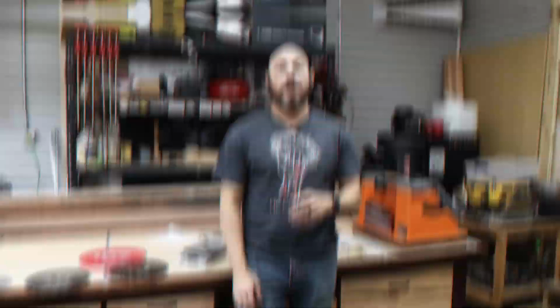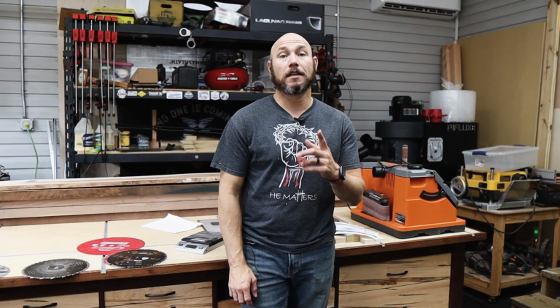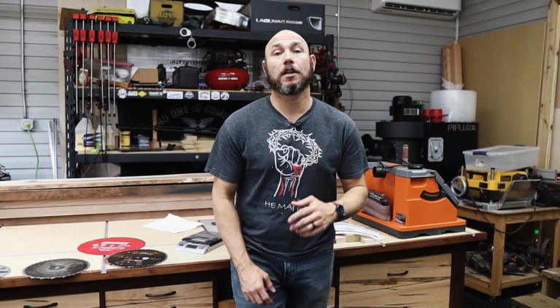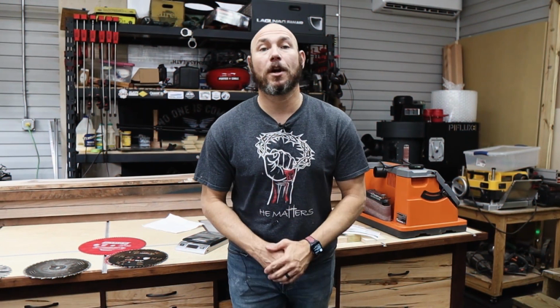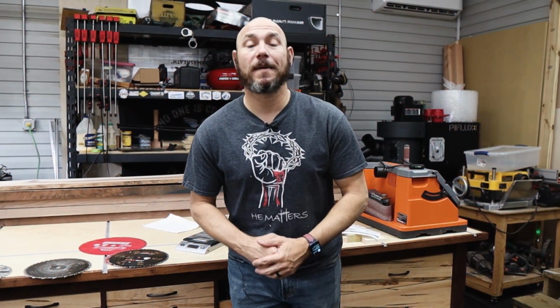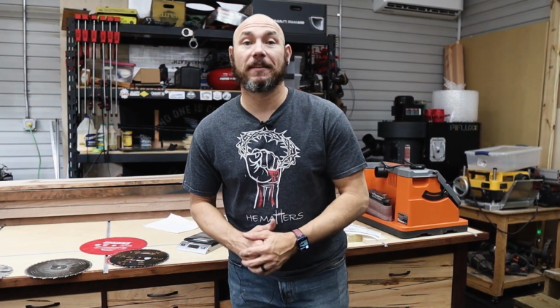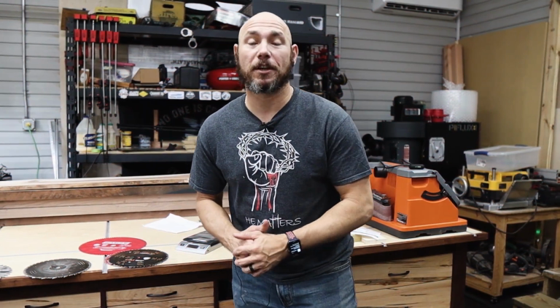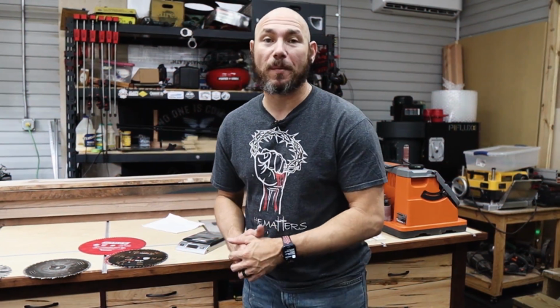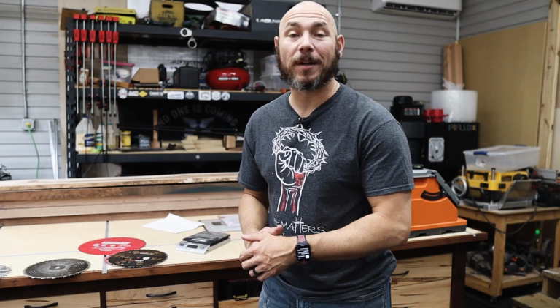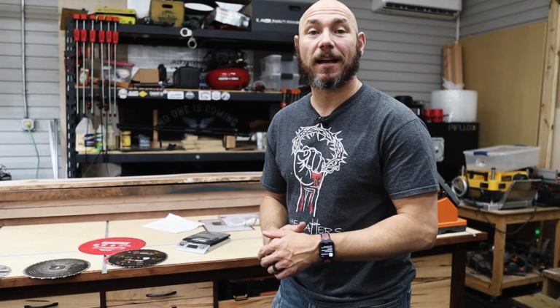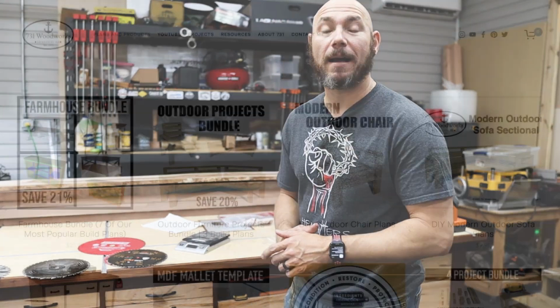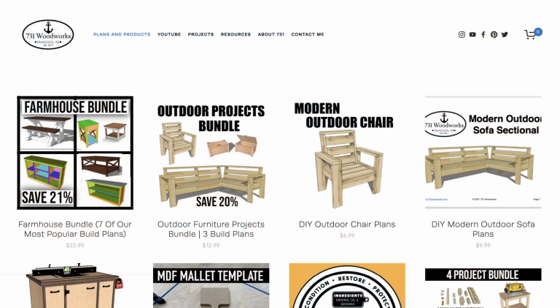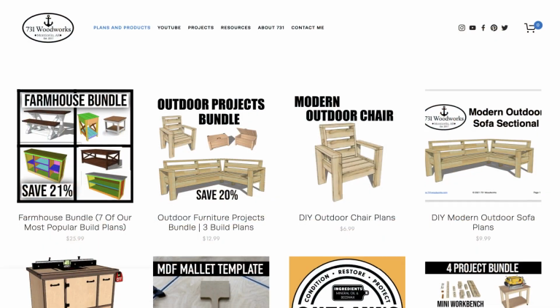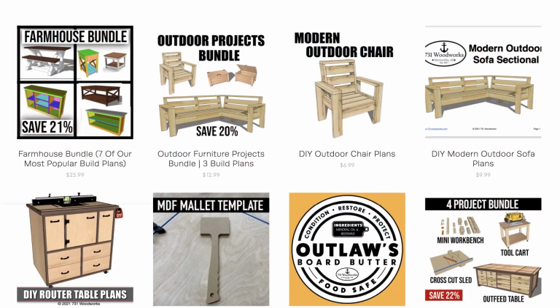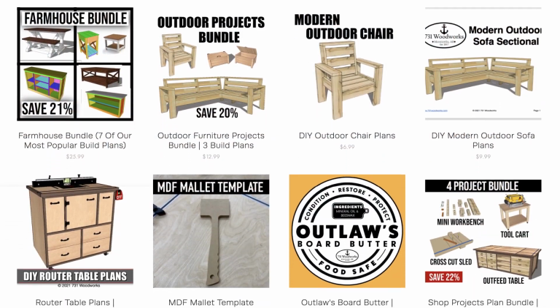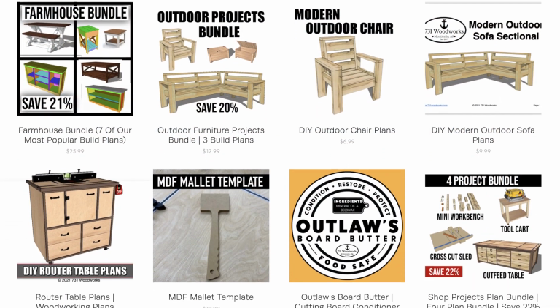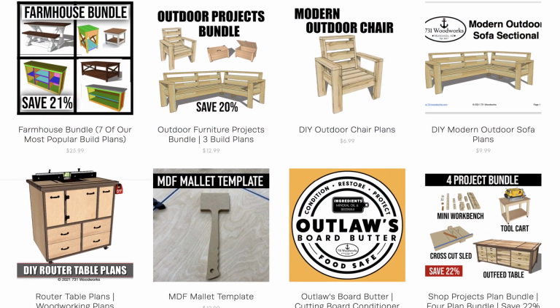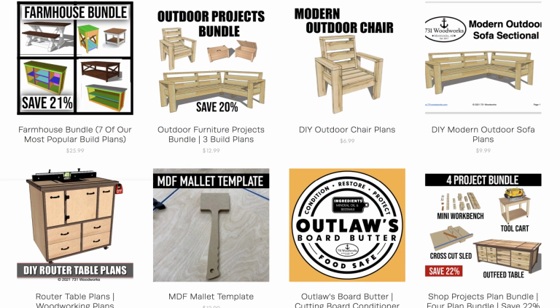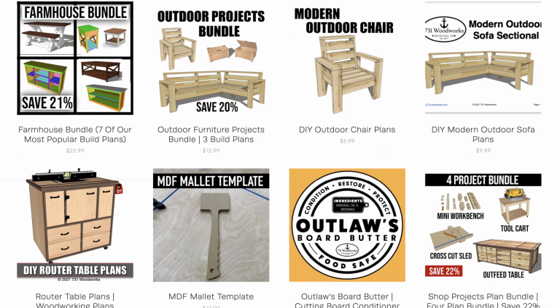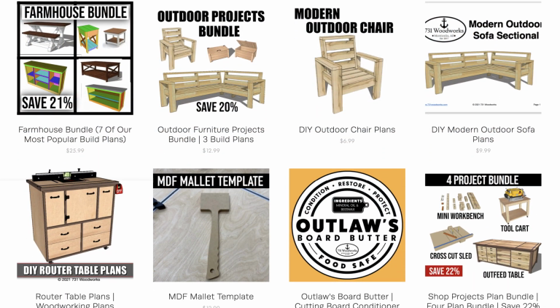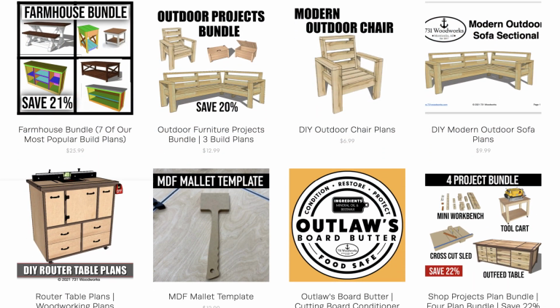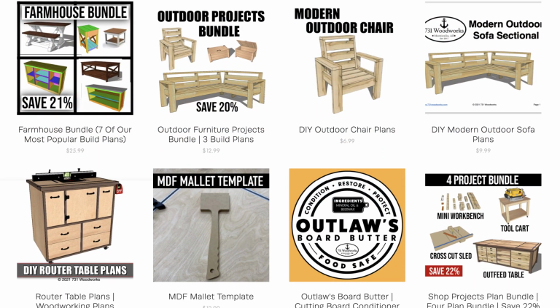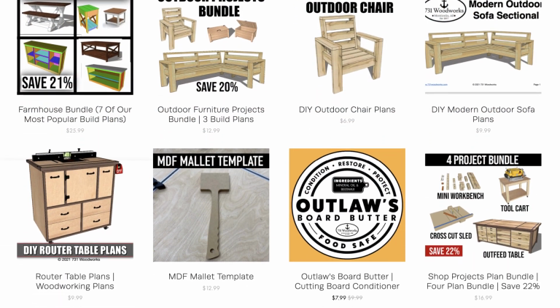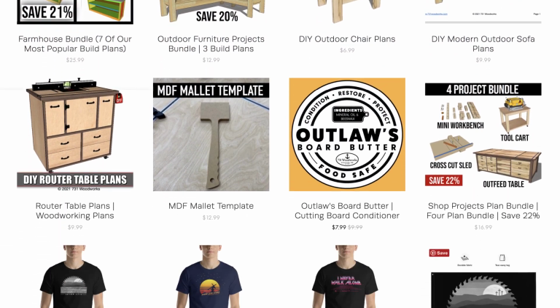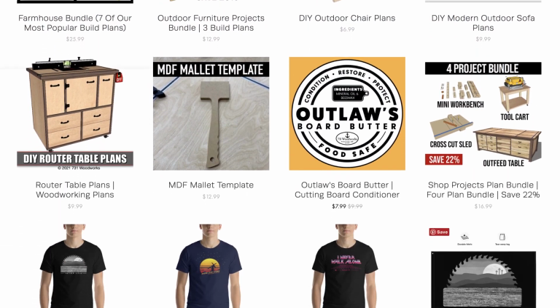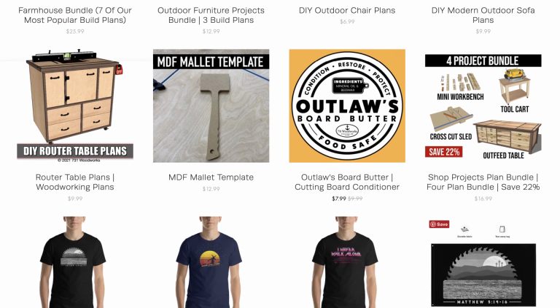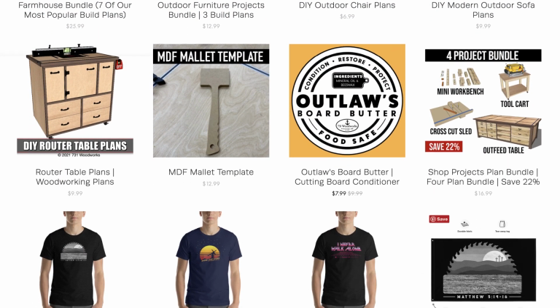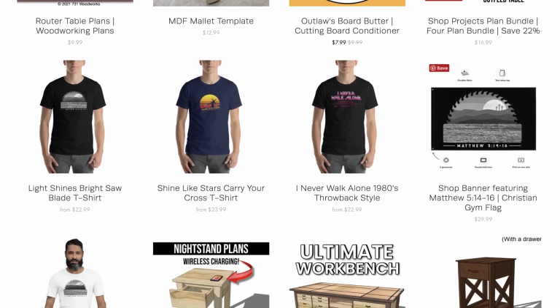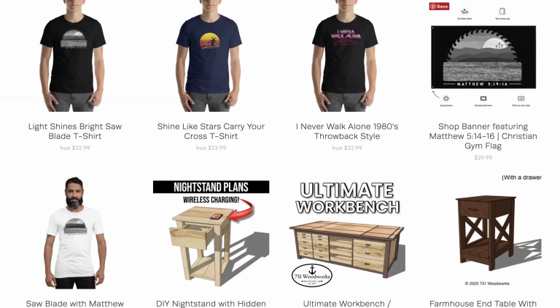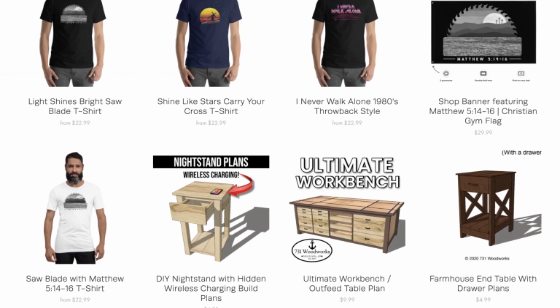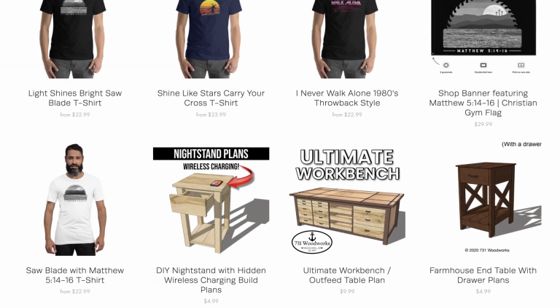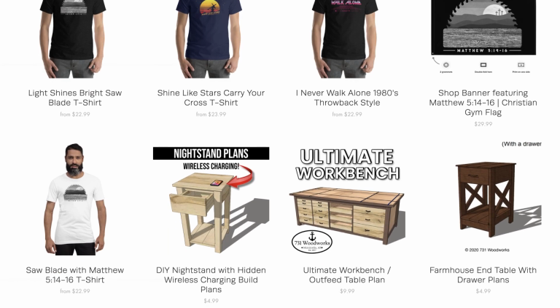This video is brought to you by 731bookworks.com. Go check out our online store — we have easy-to-follow build plans to help you make awesome projects.